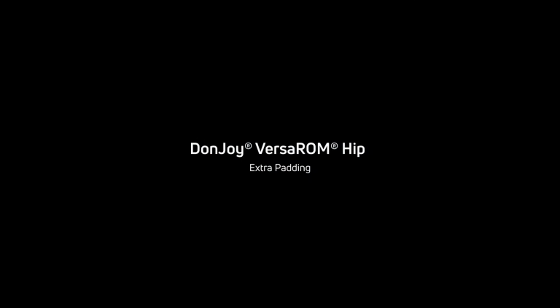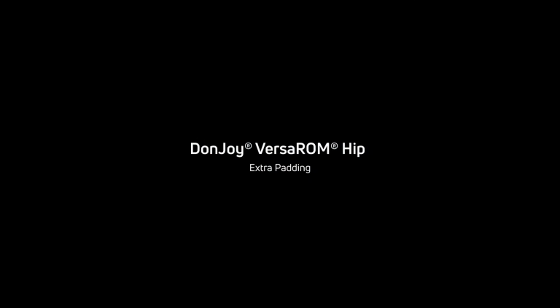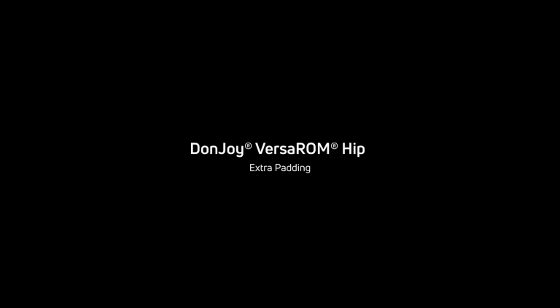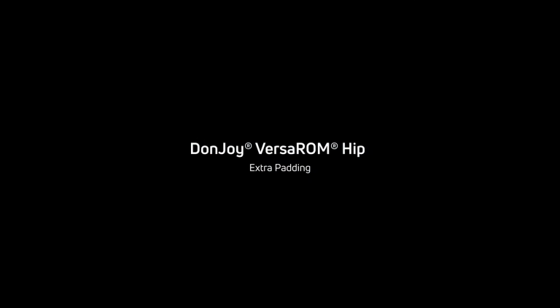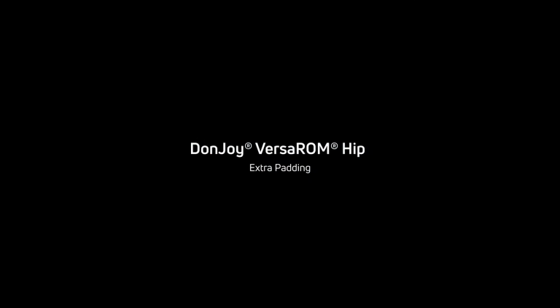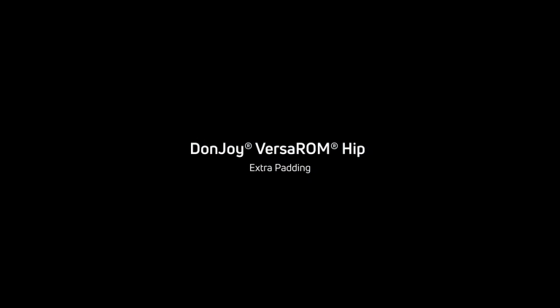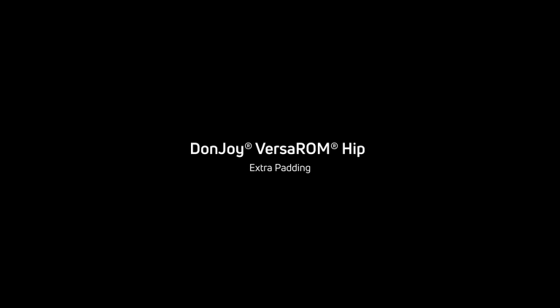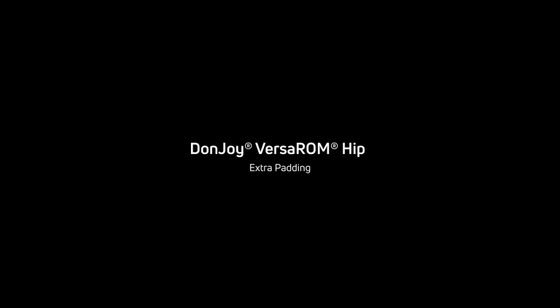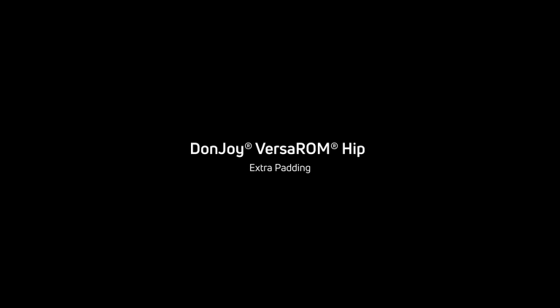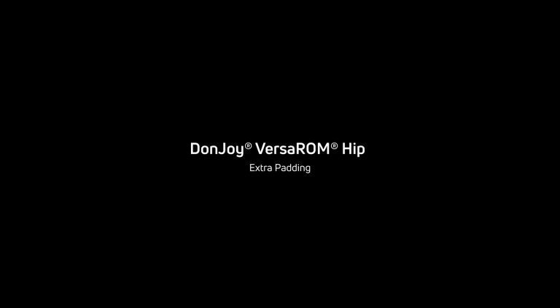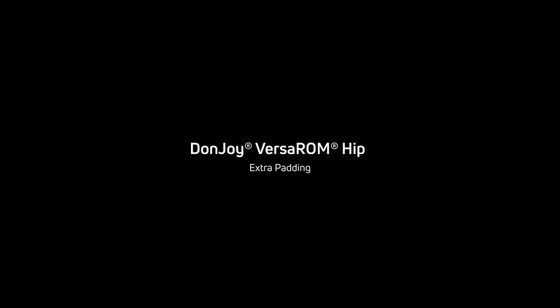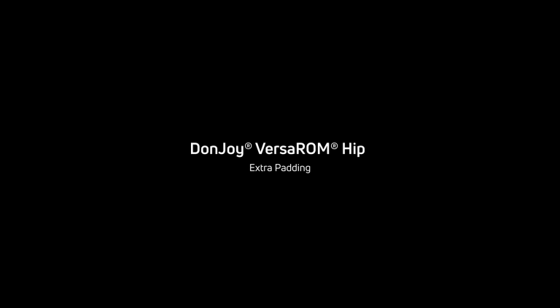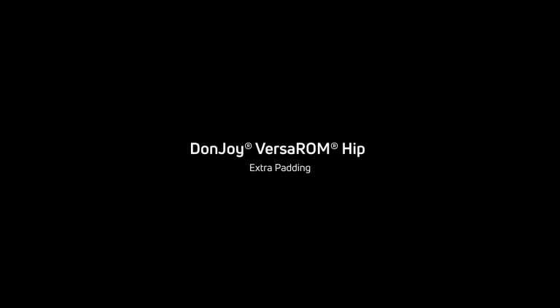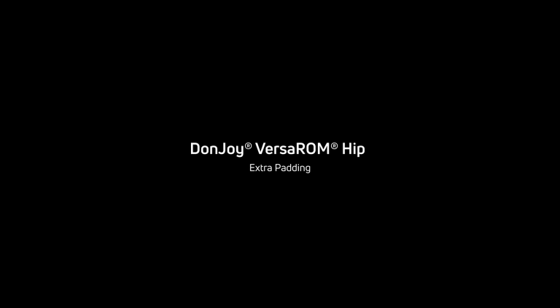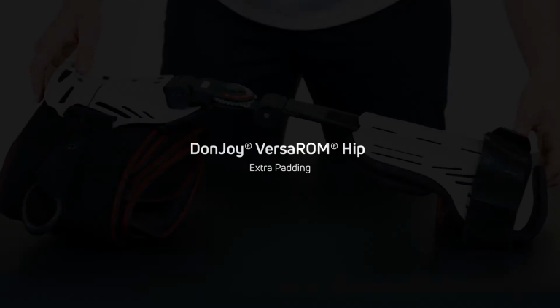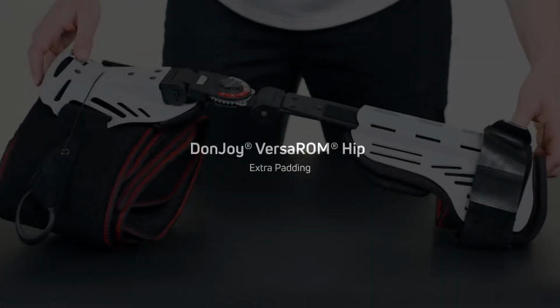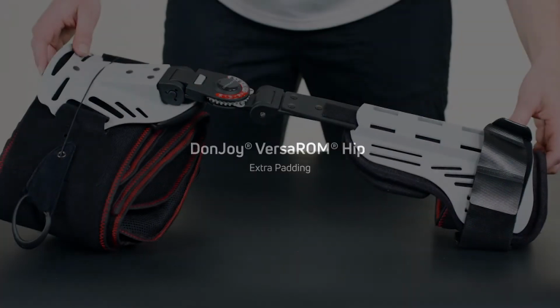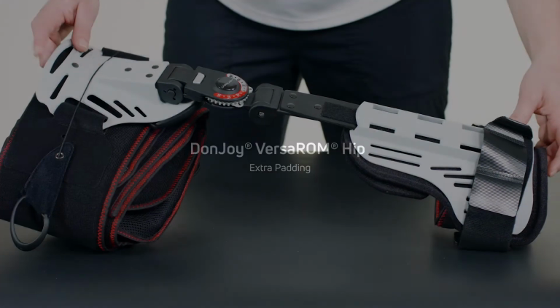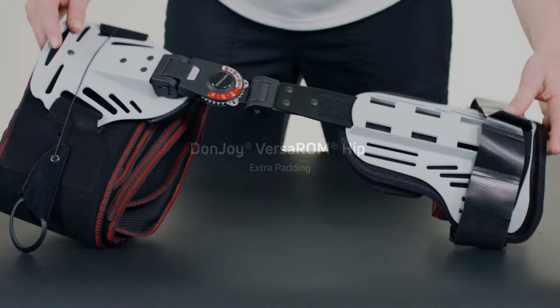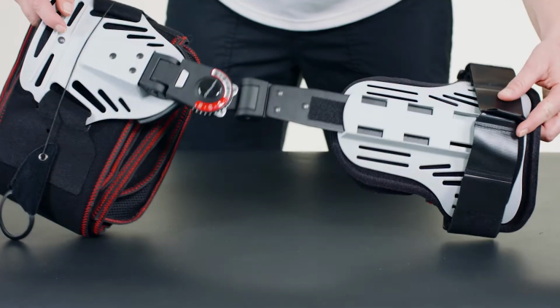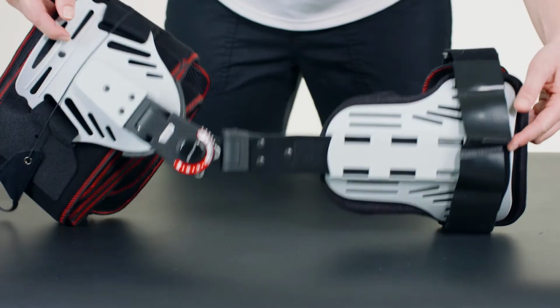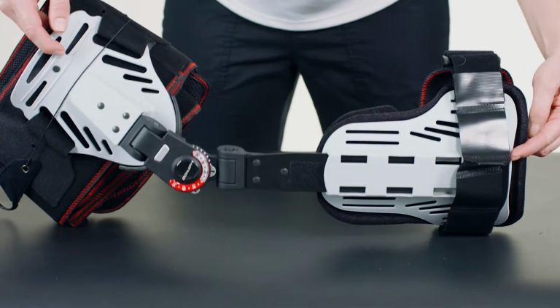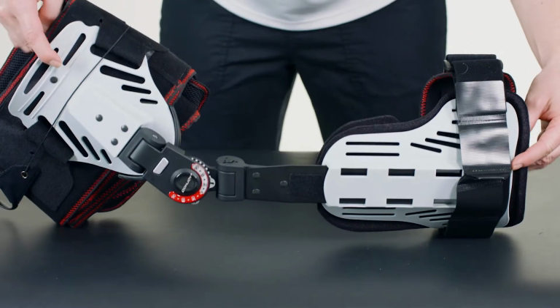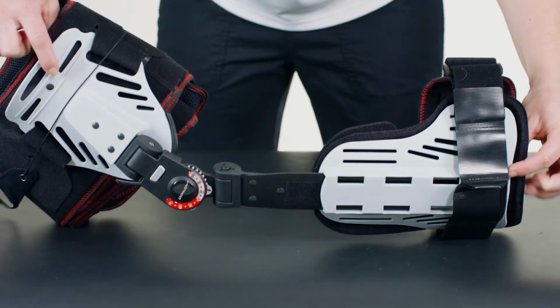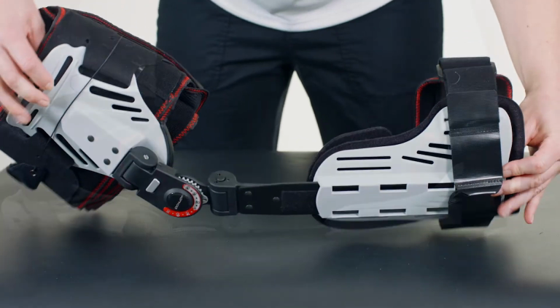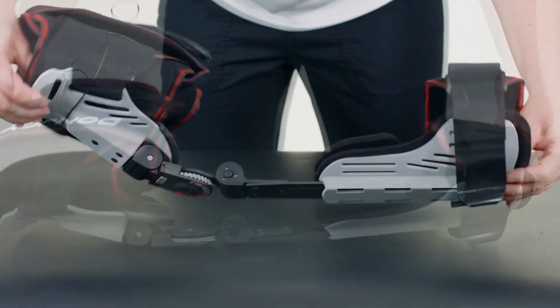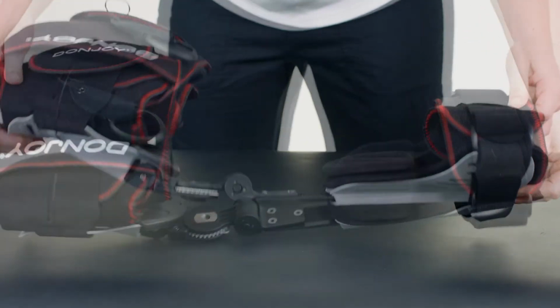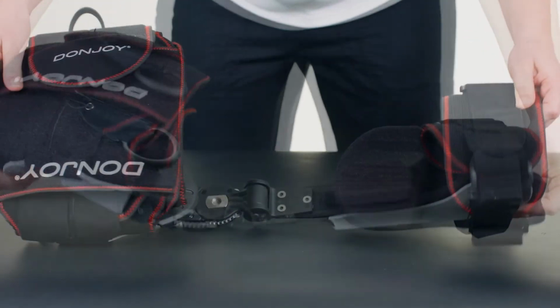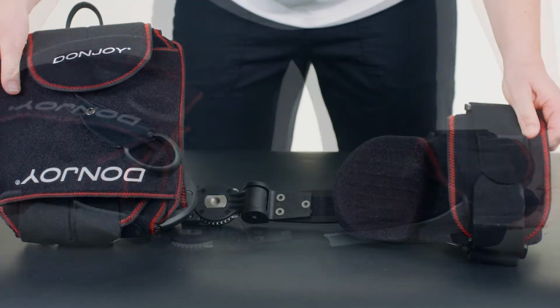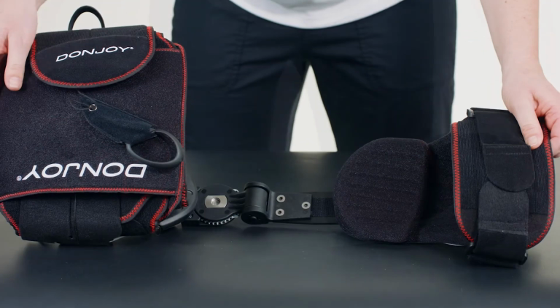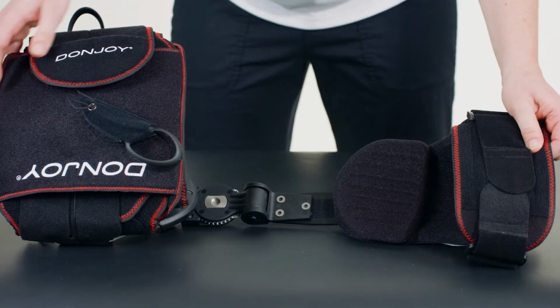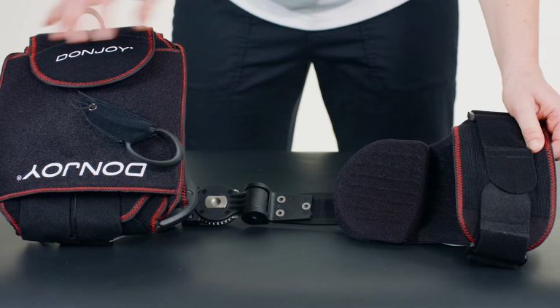Extra padding: attach the mid thigh pad as shown.